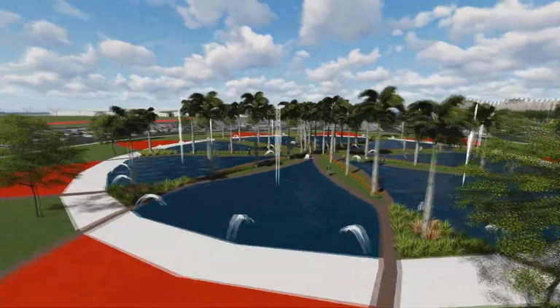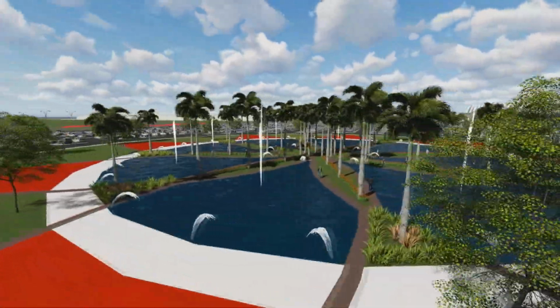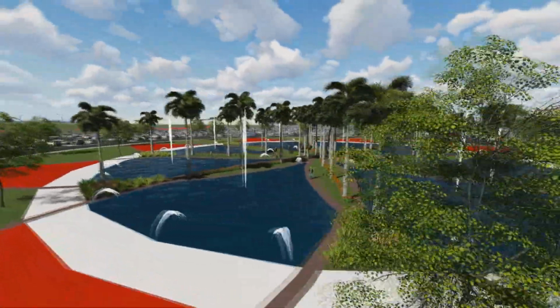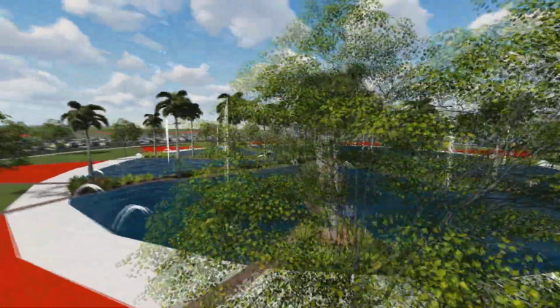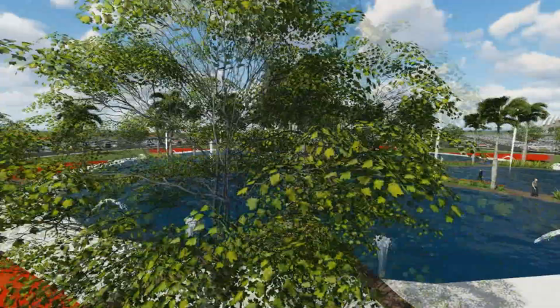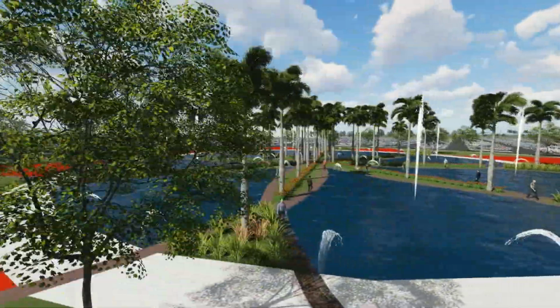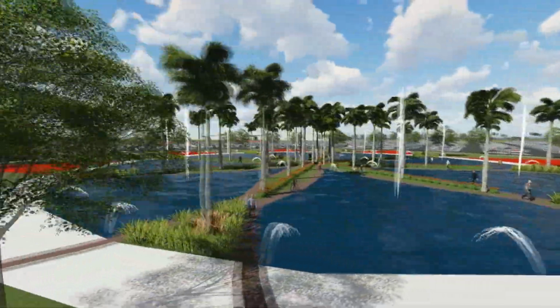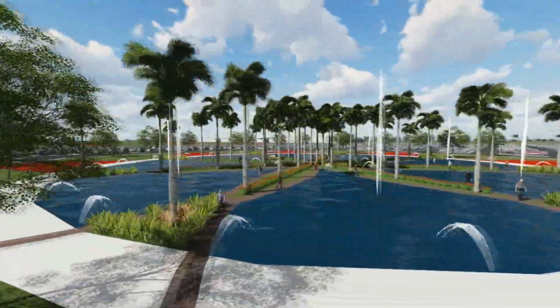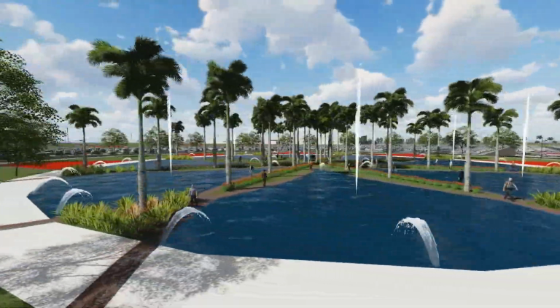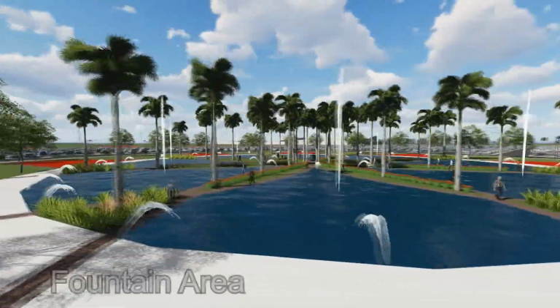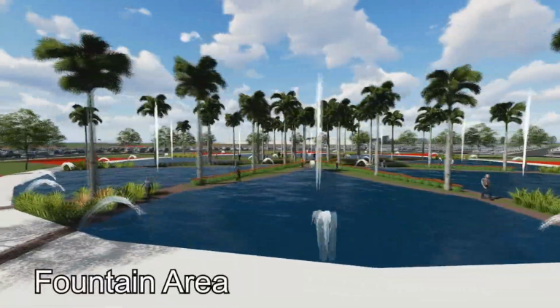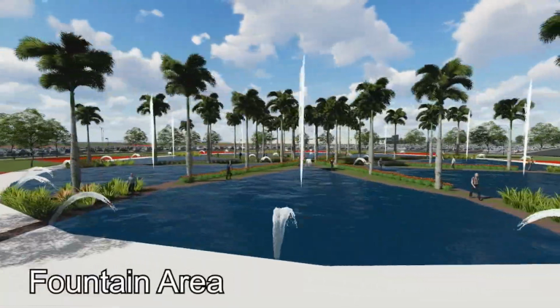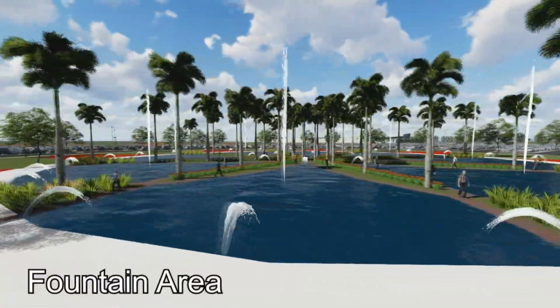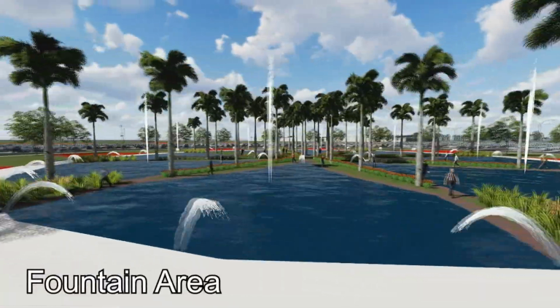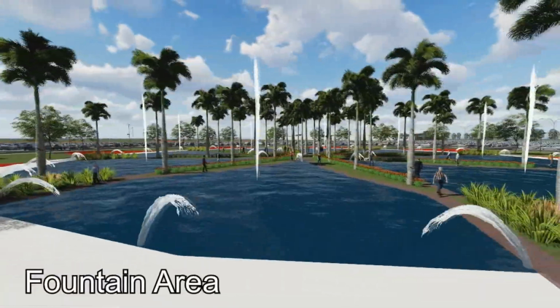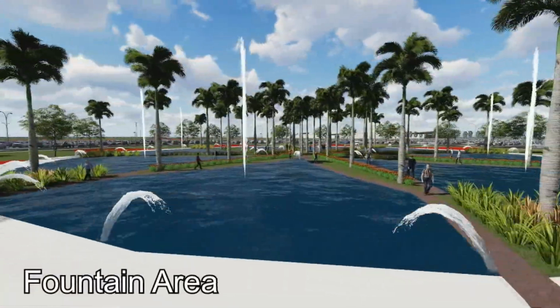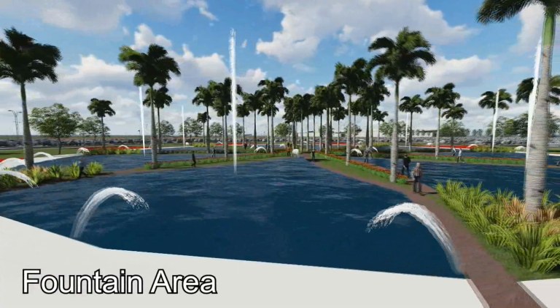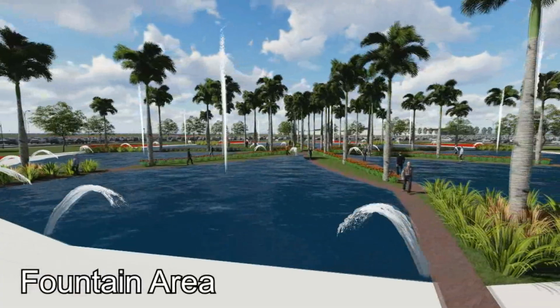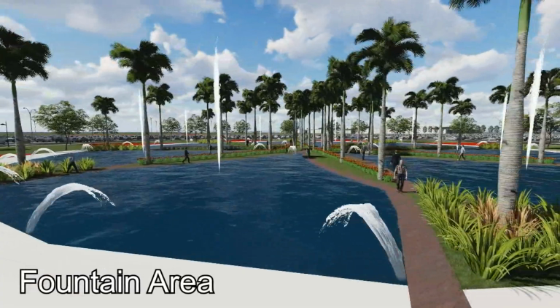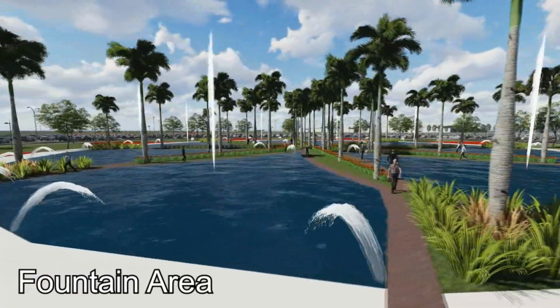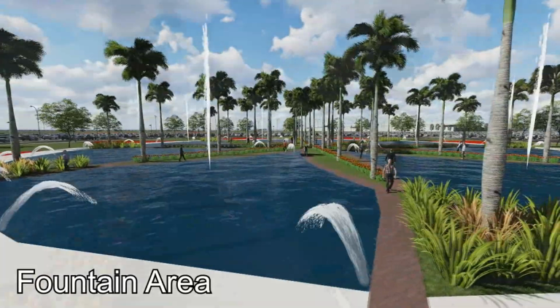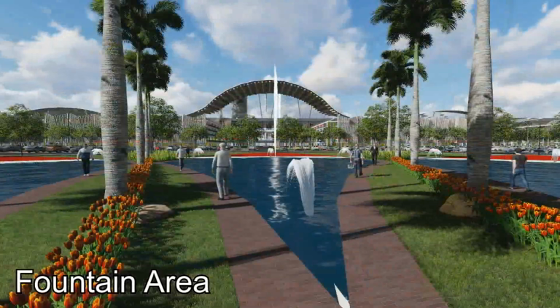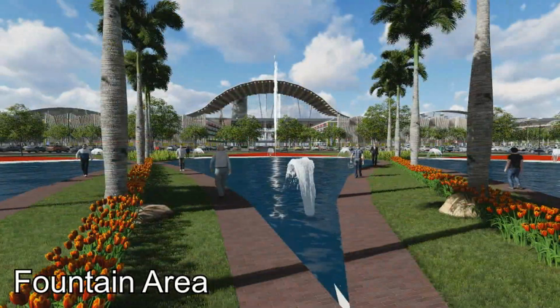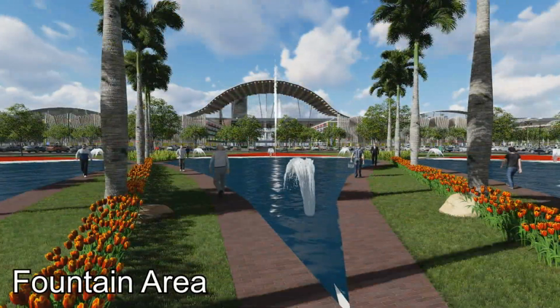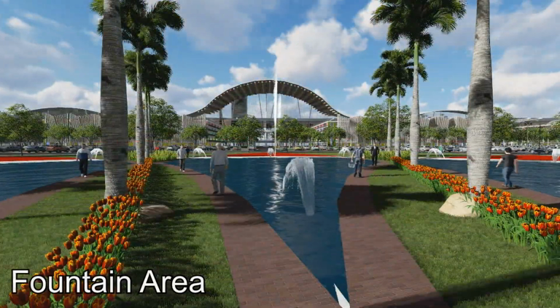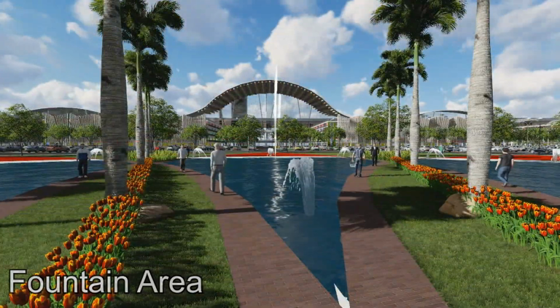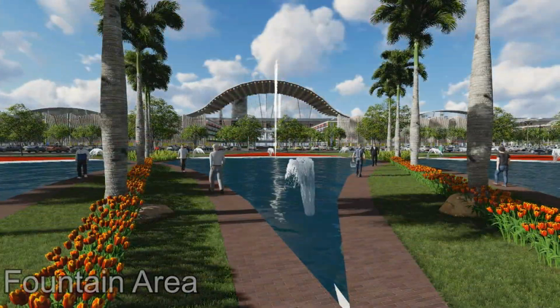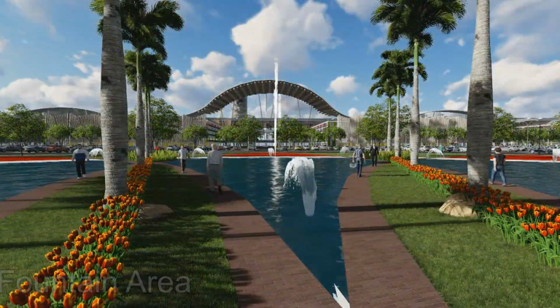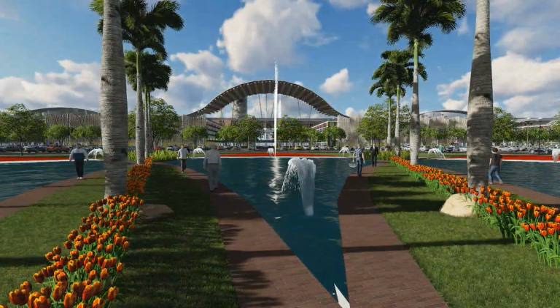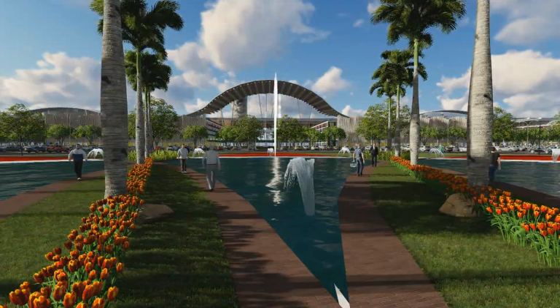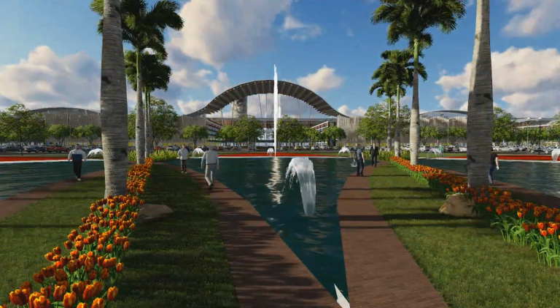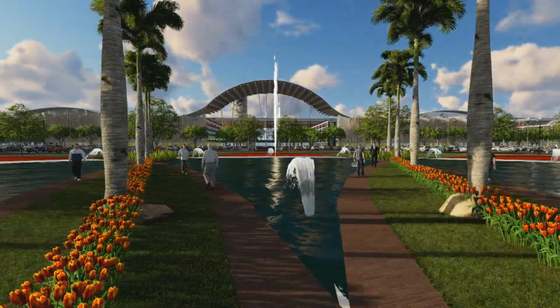Capture every moment and enjoy the beautiful landscape and mesmerizing water features with your family and friends.